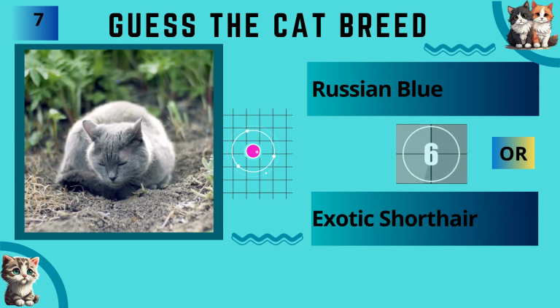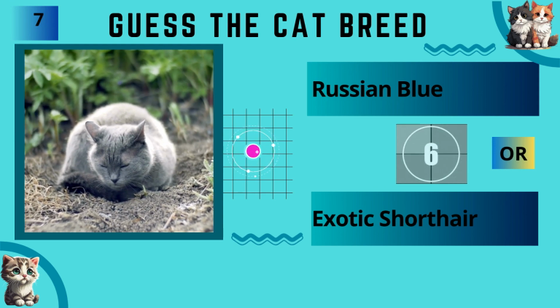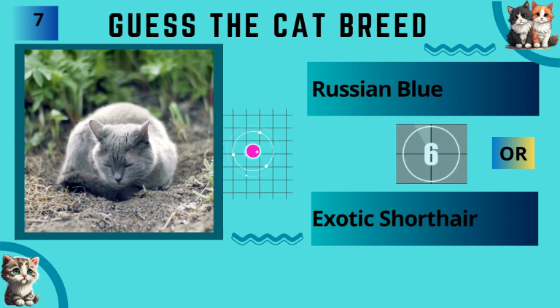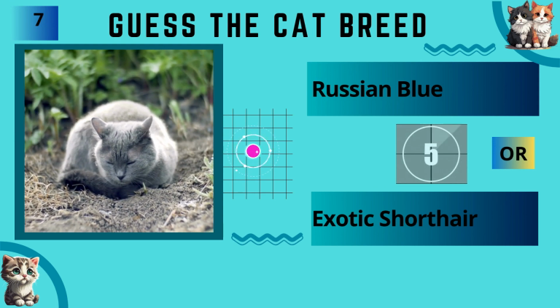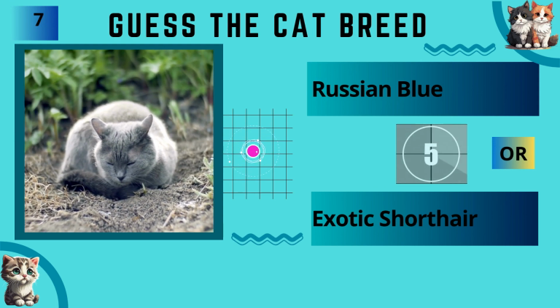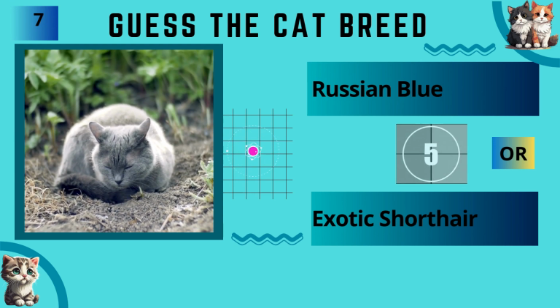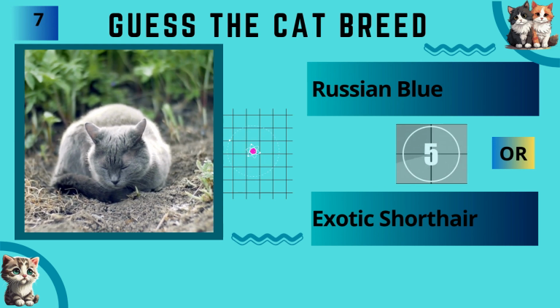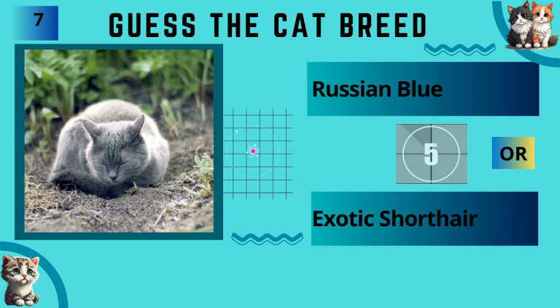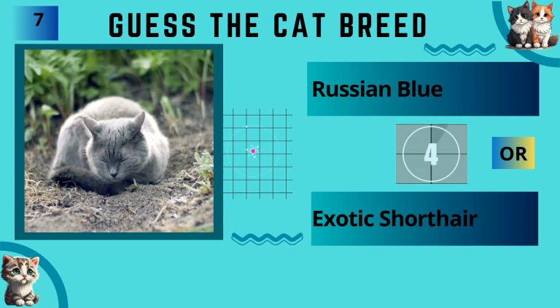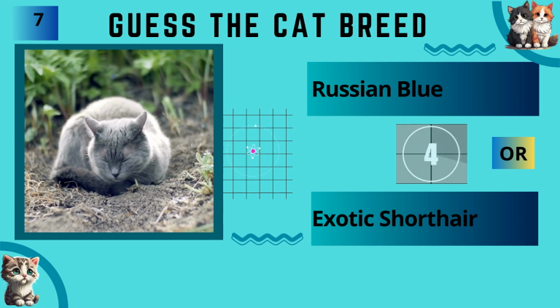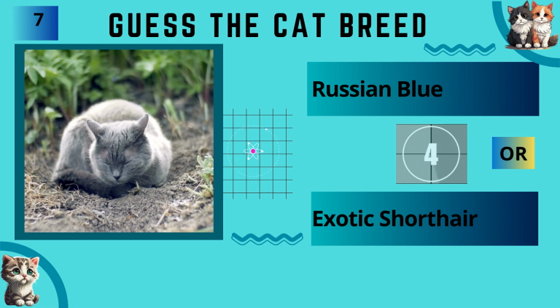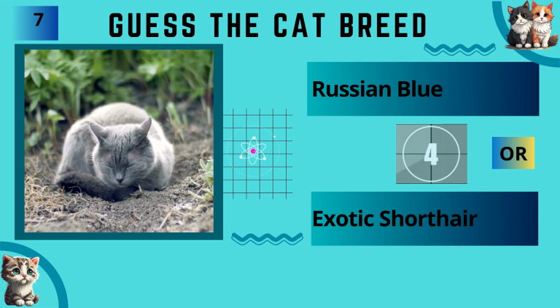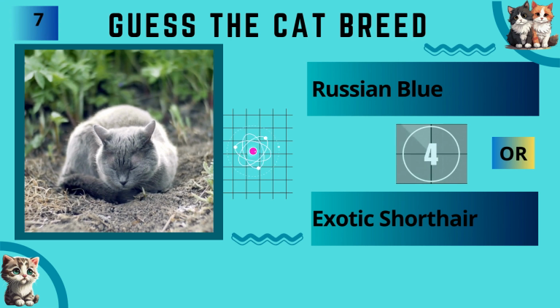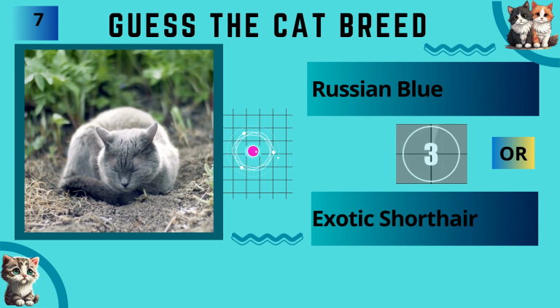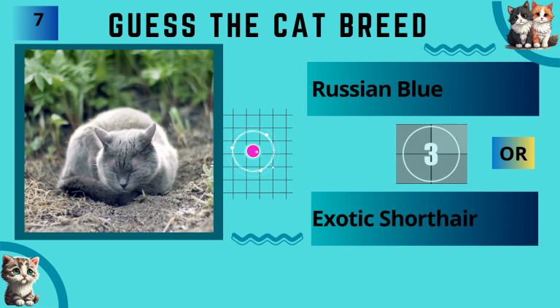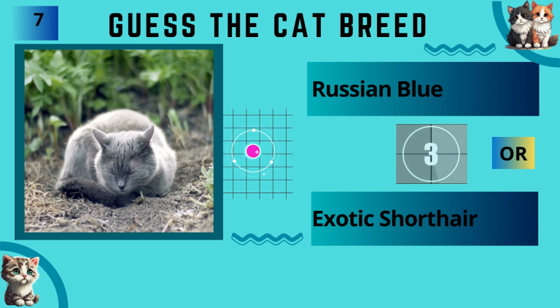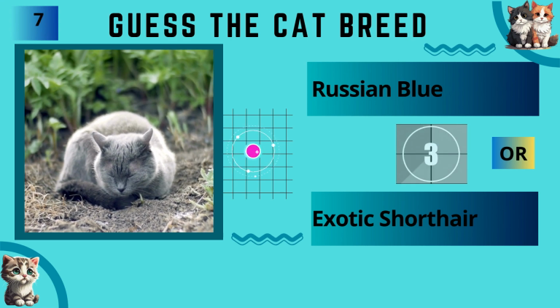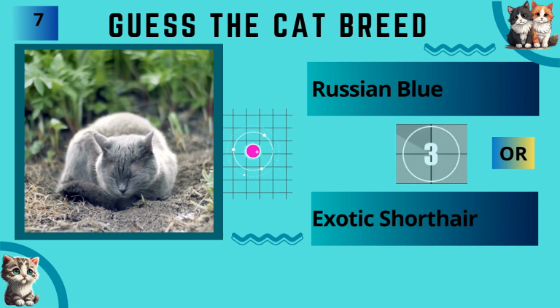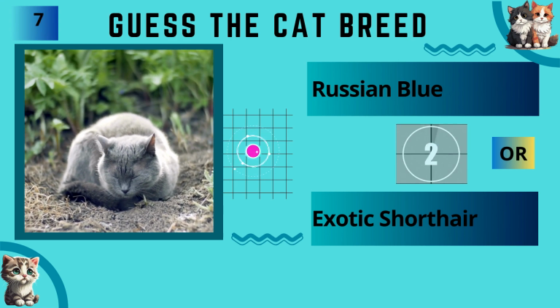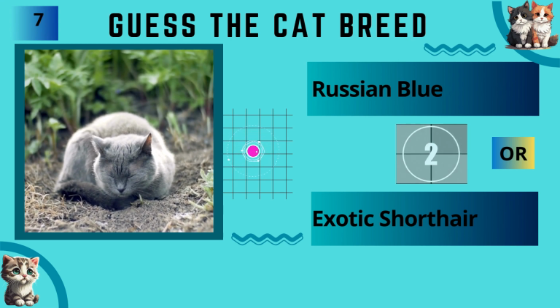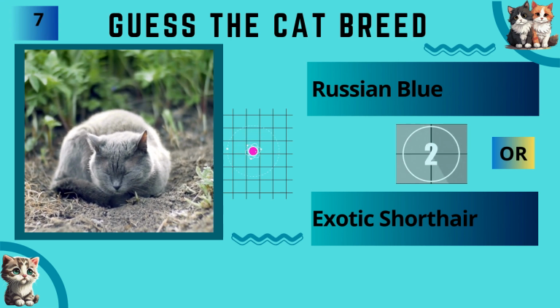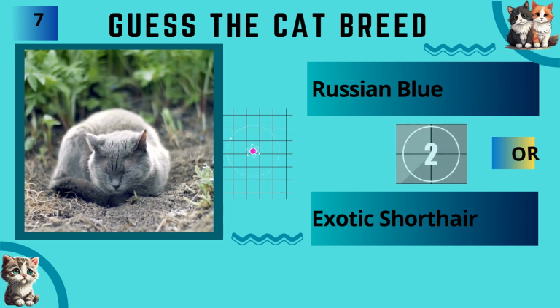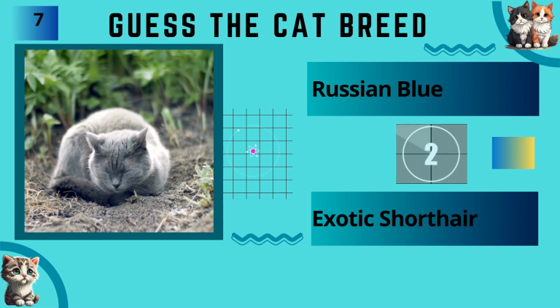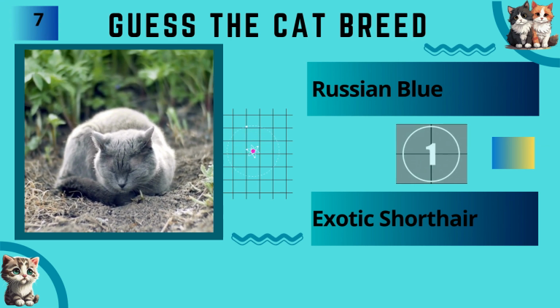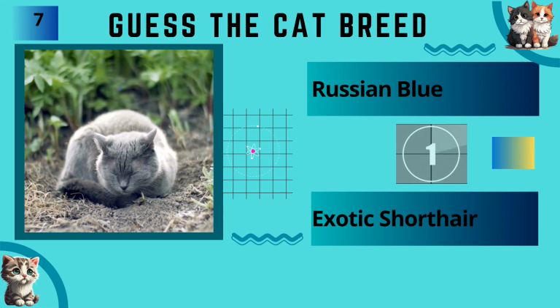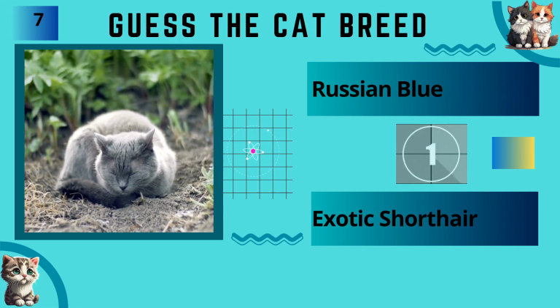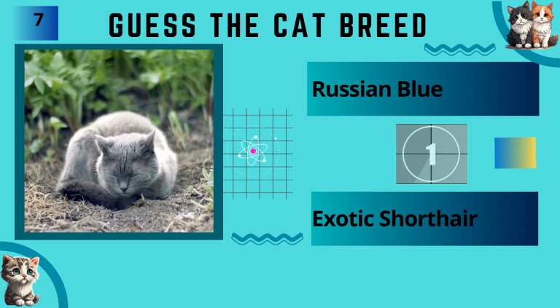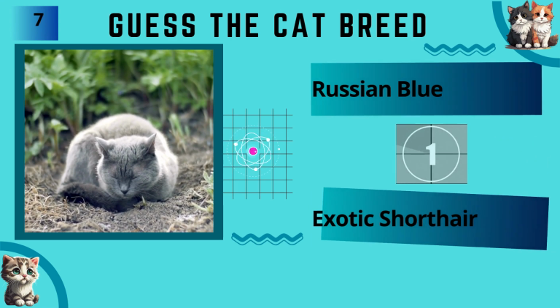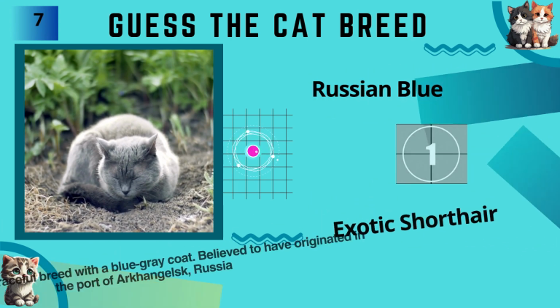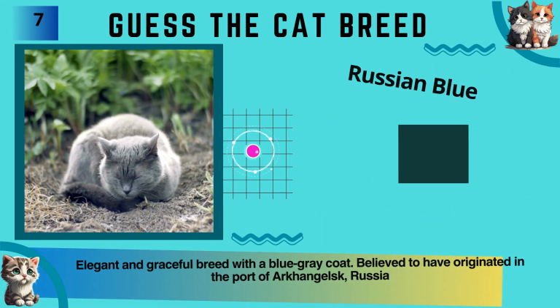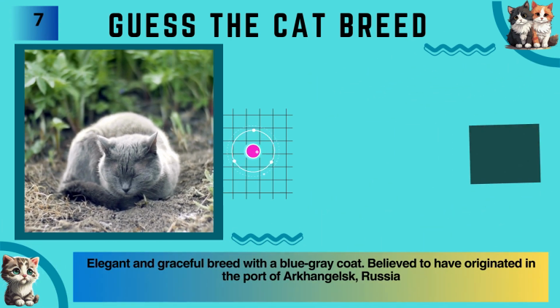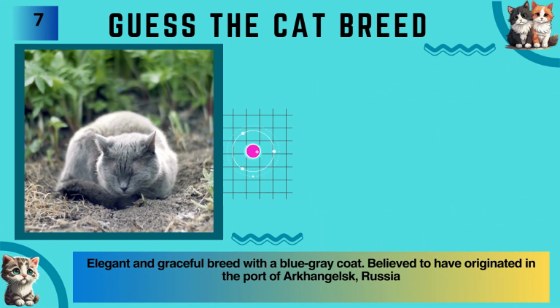Russian Blue or Exotic Shorthair? The answer is Russian Blue.